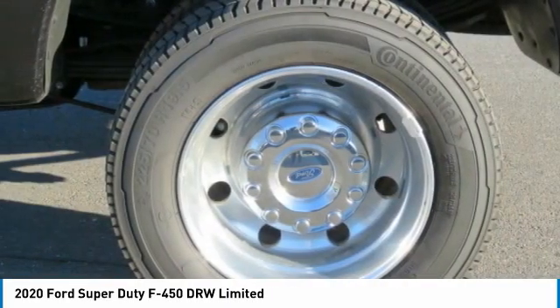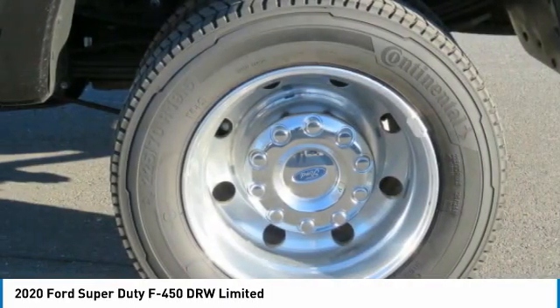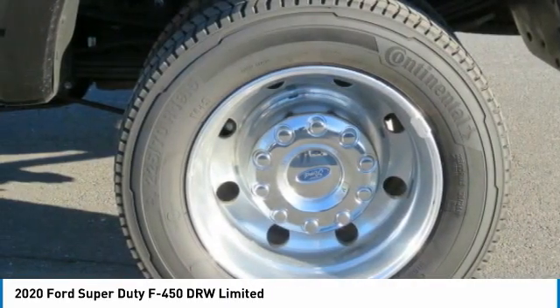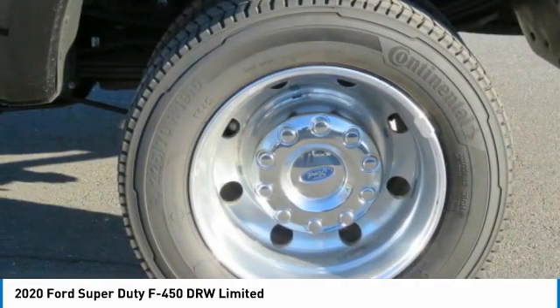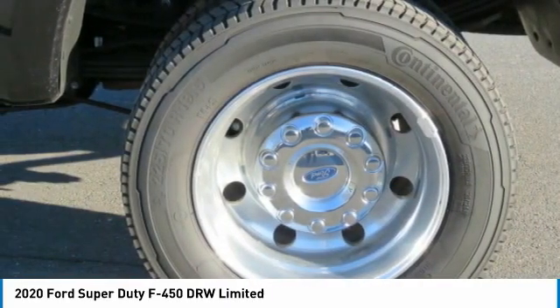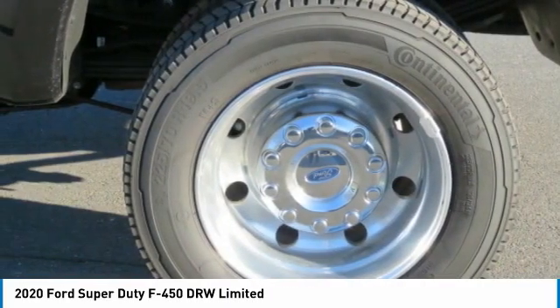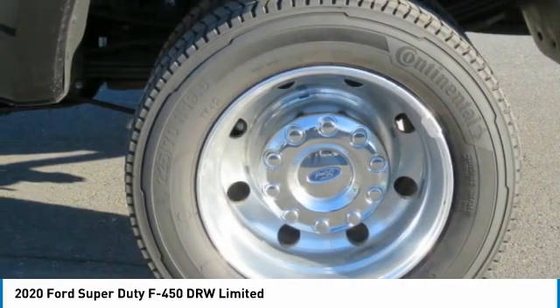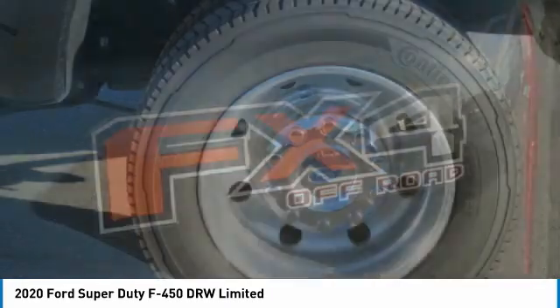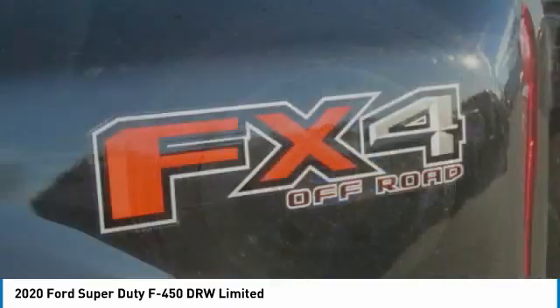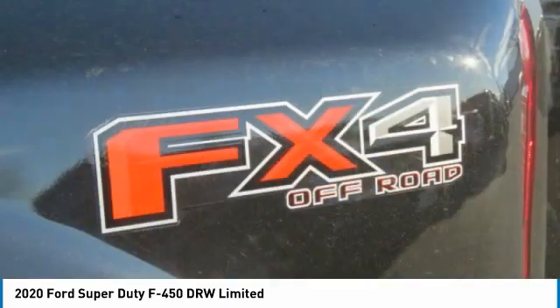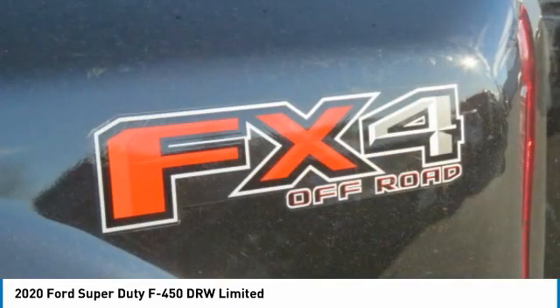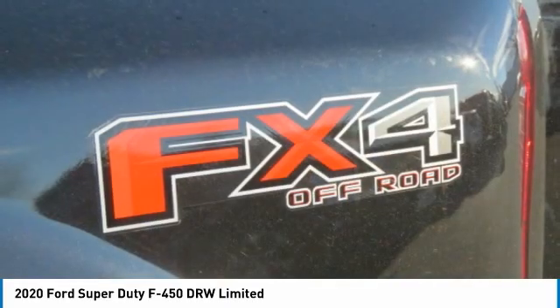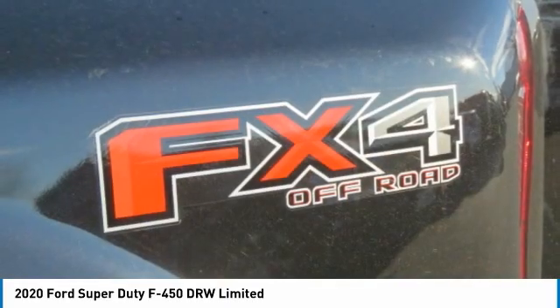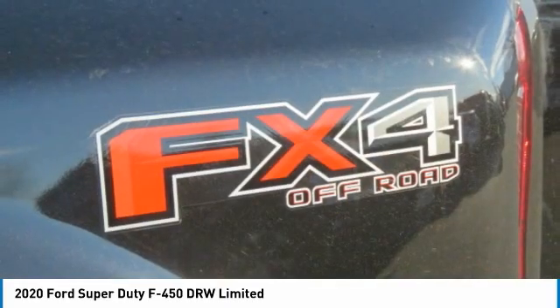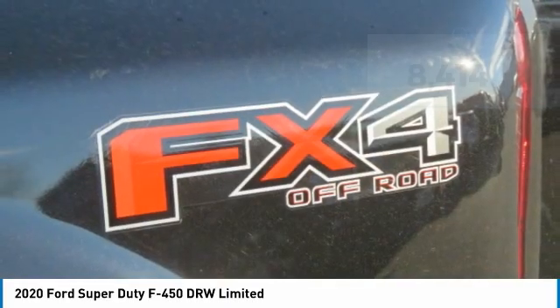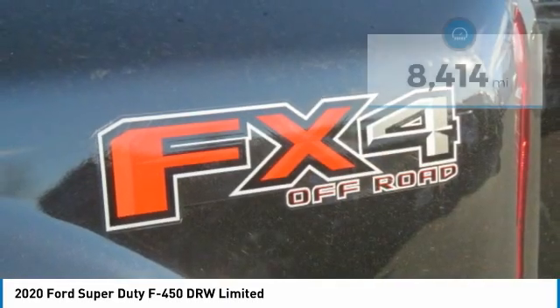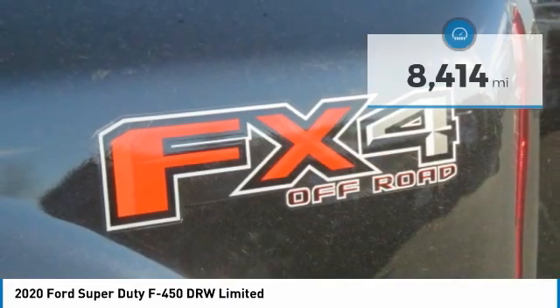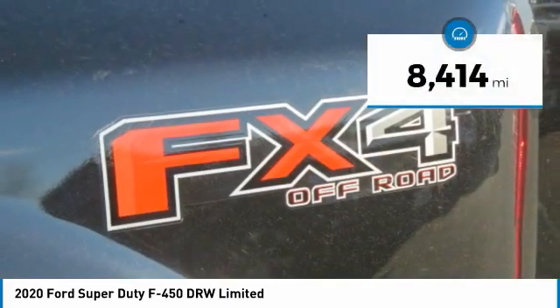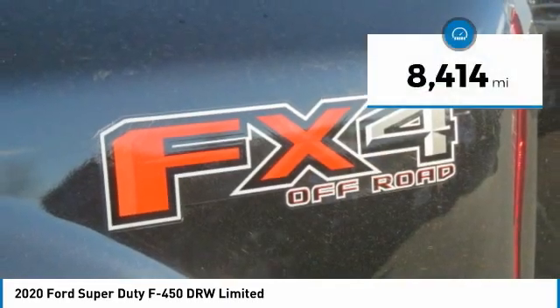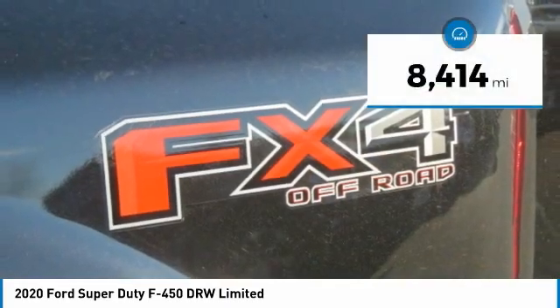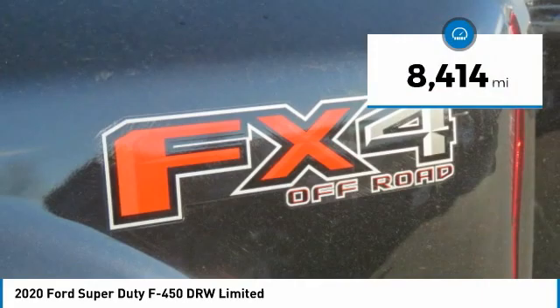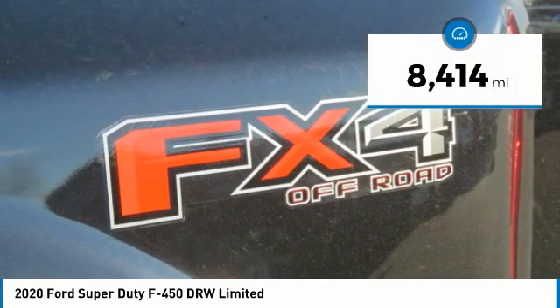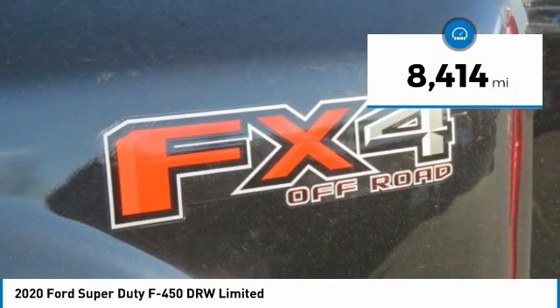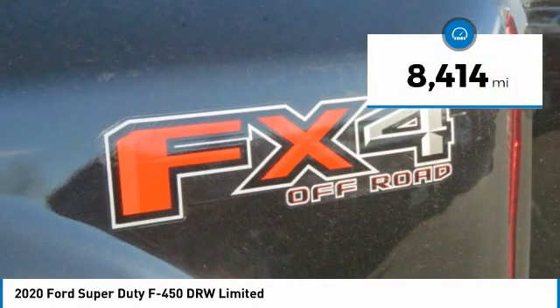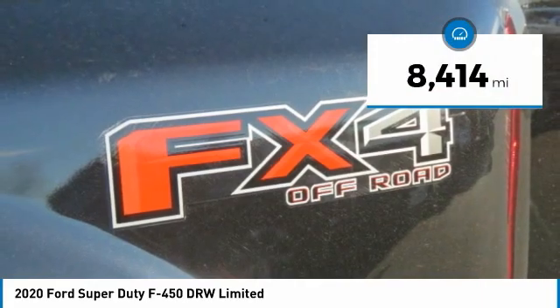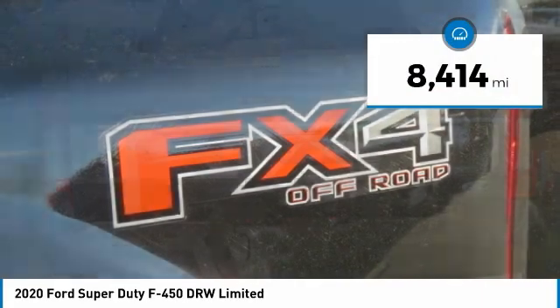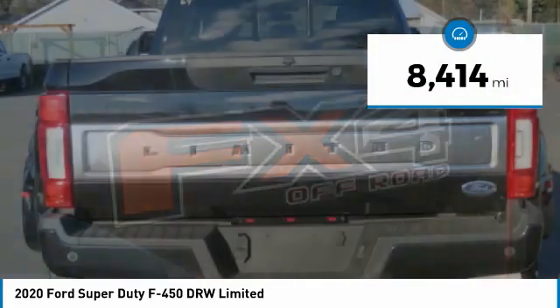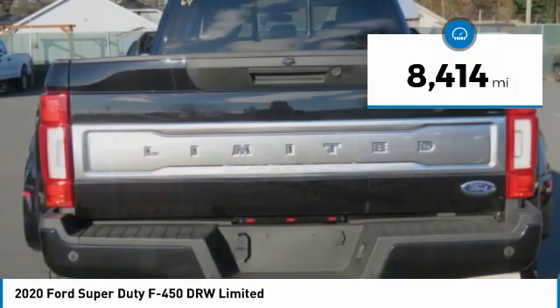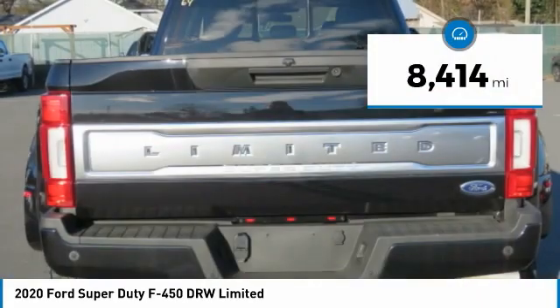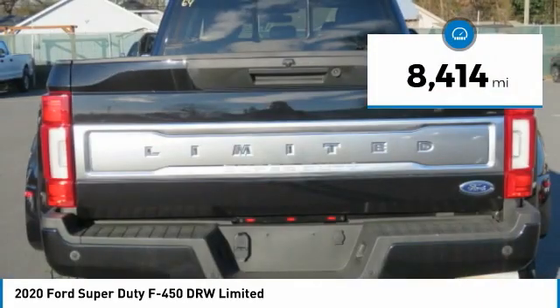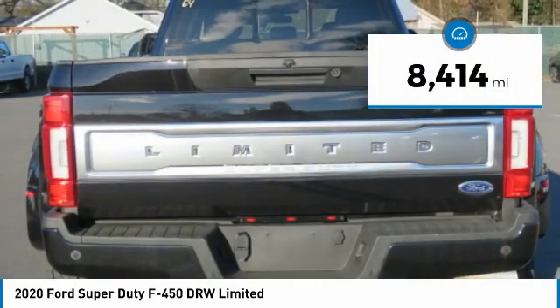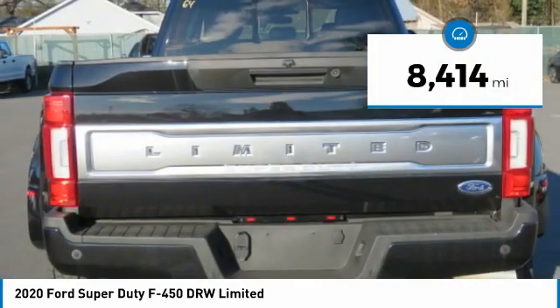Ford F-450 Super Duty. This vehicle has less than 9,000 miles.